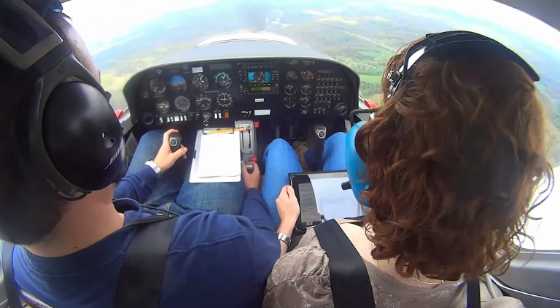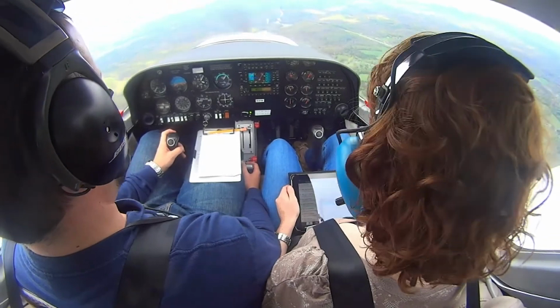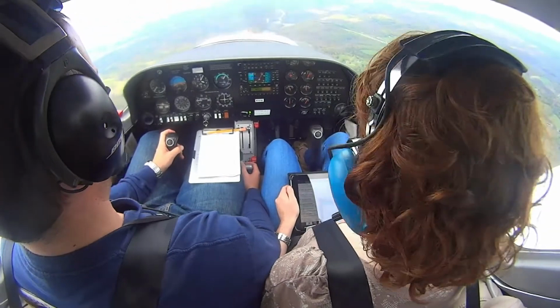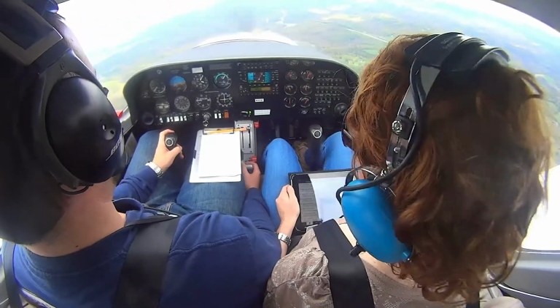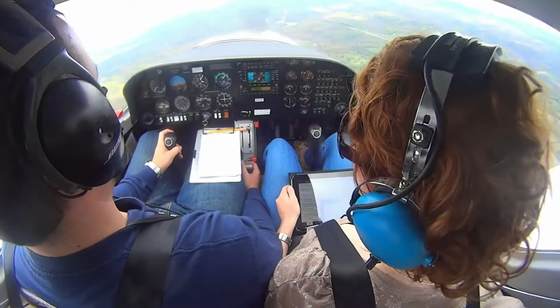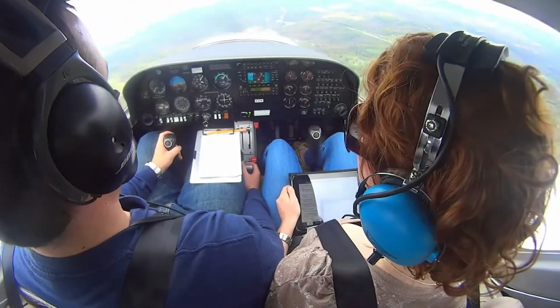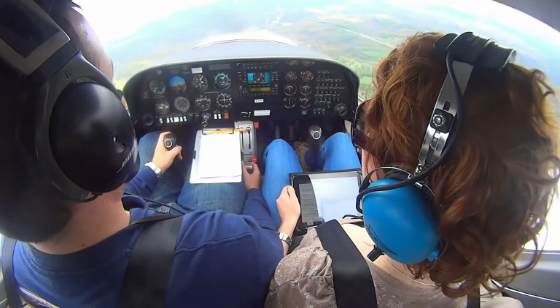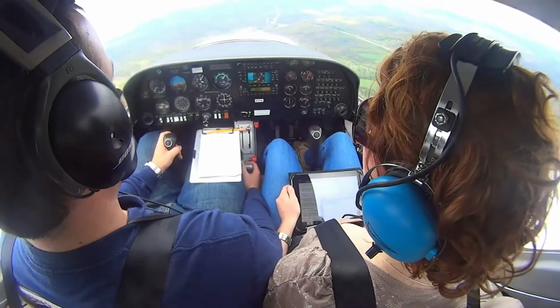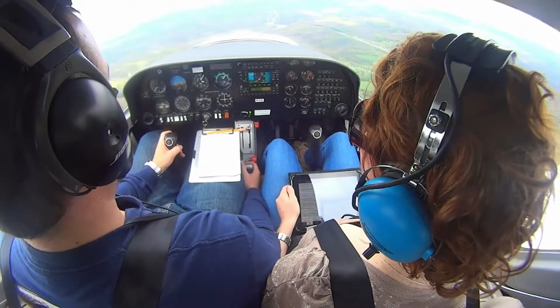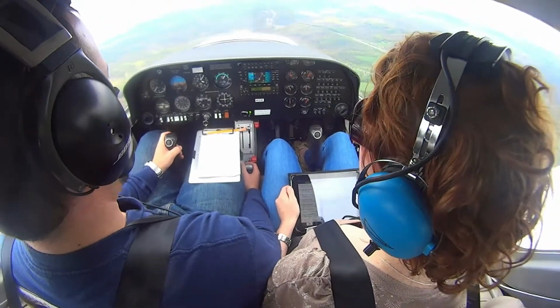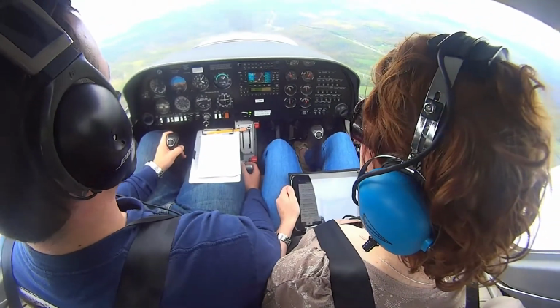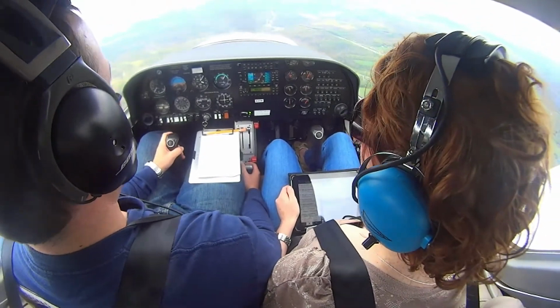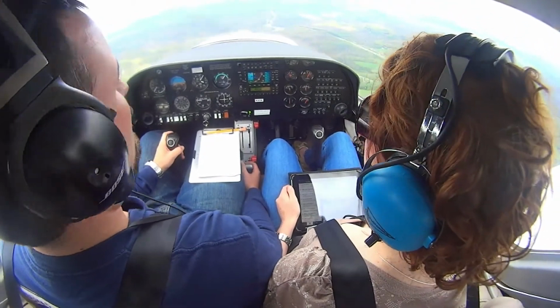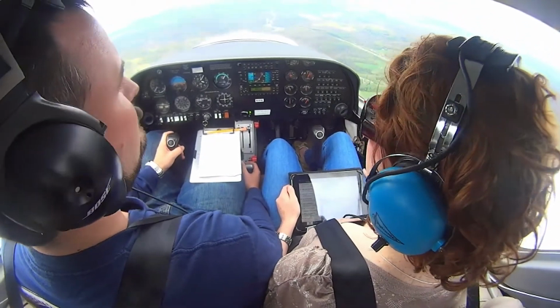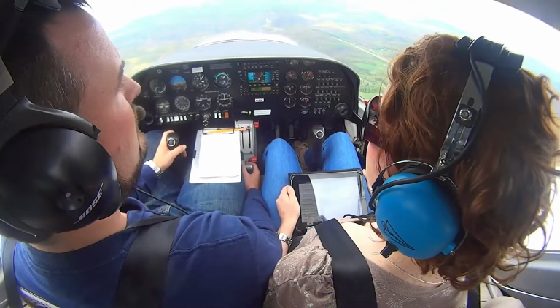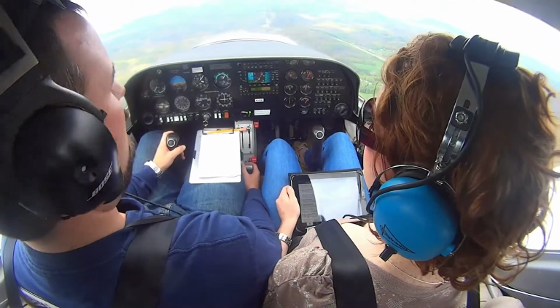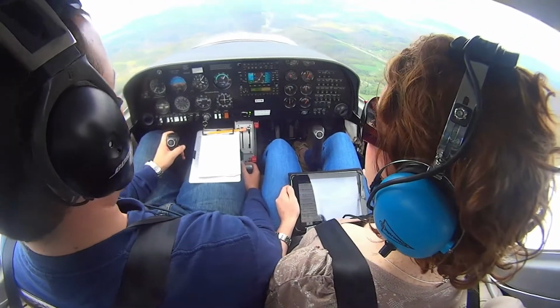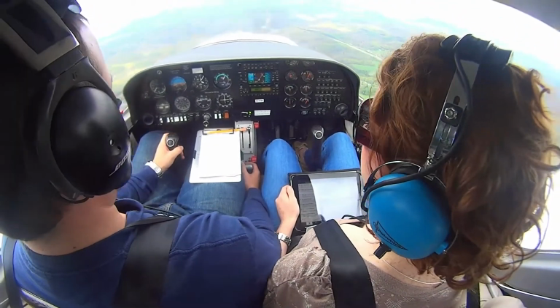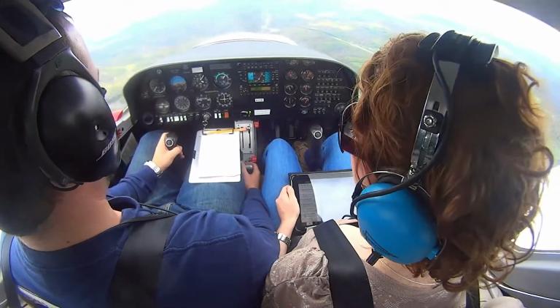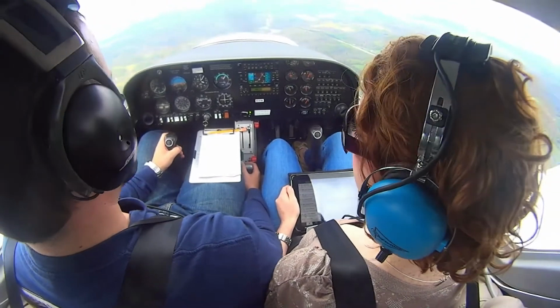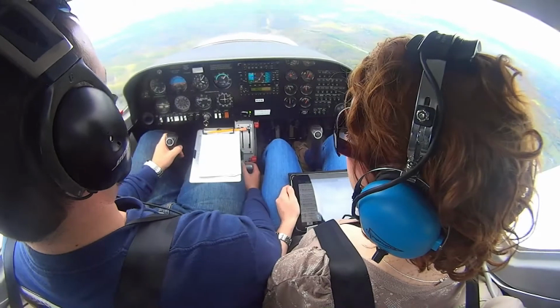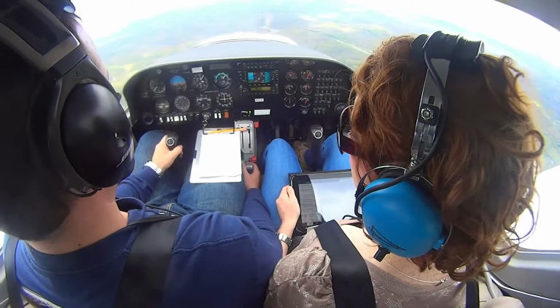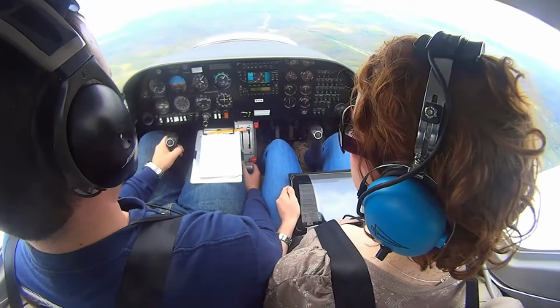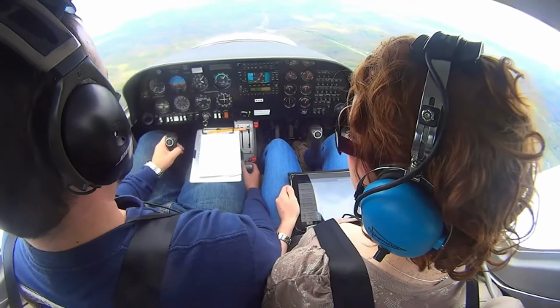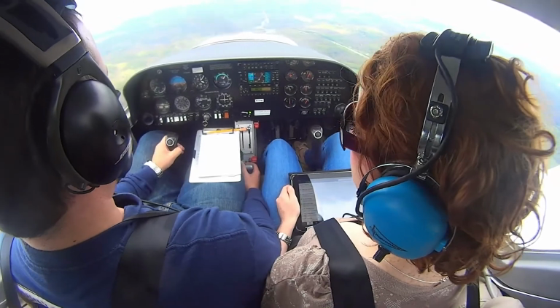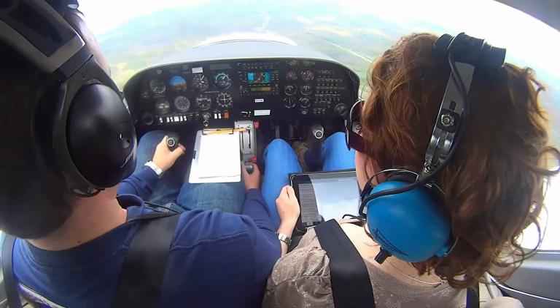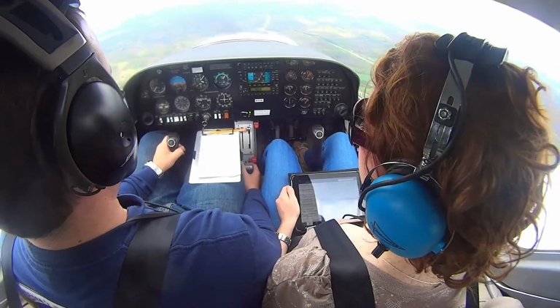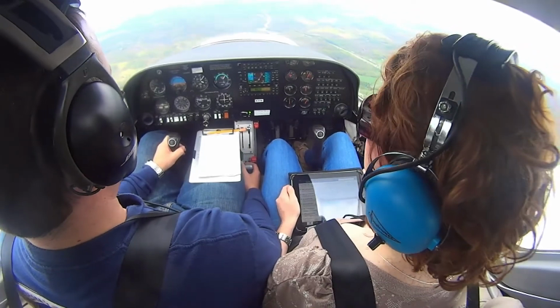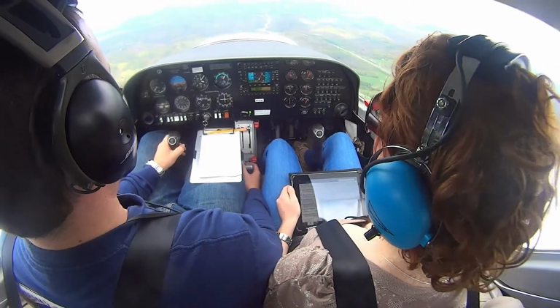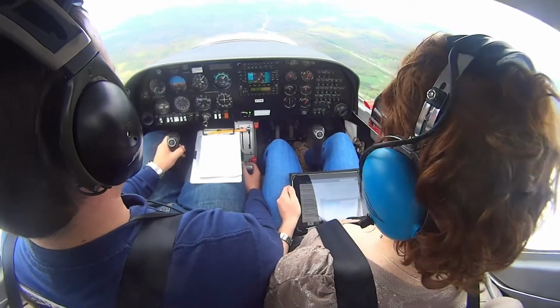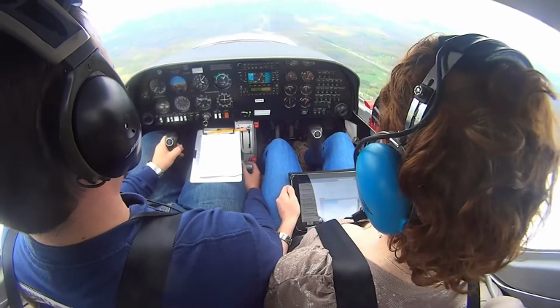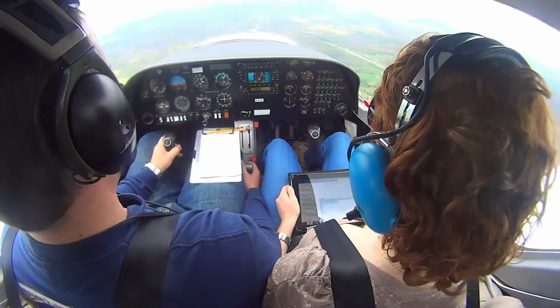Diamond 7 Delta Charlie, radar contact 7 miles northwest of London Airport. 7 Delta Charlie is at 3,100.